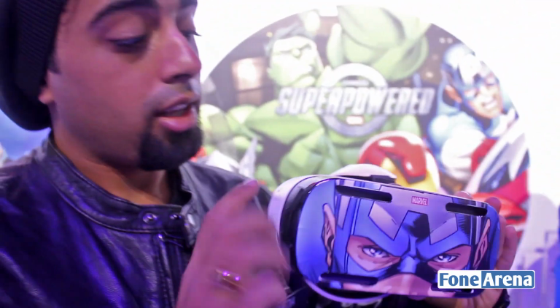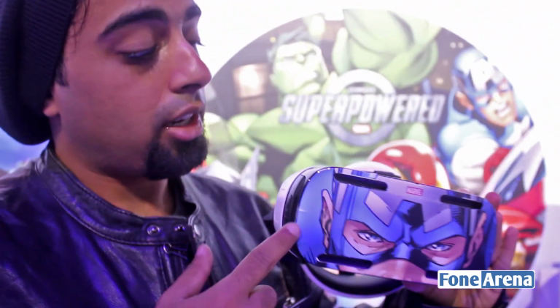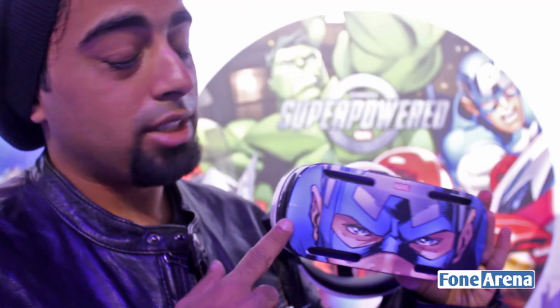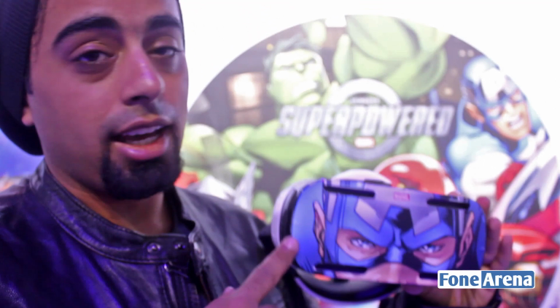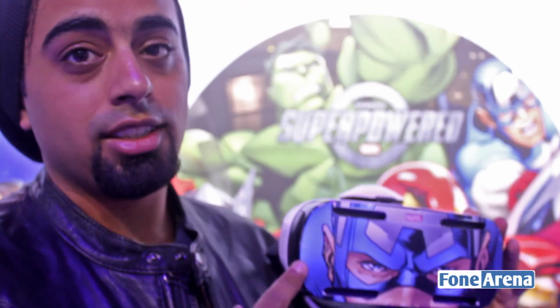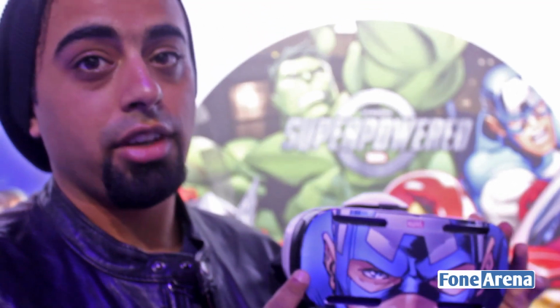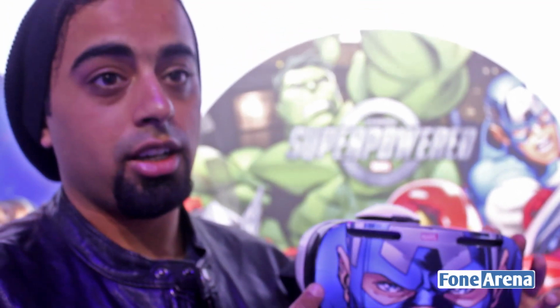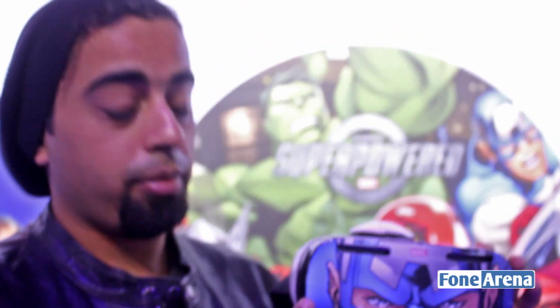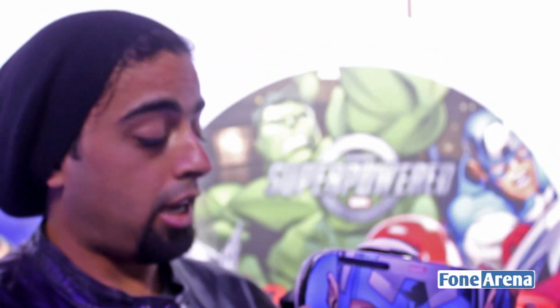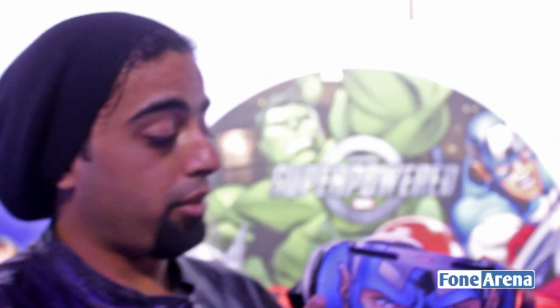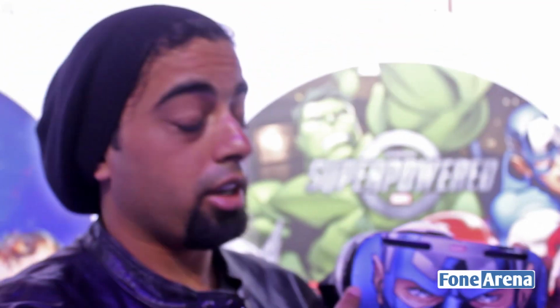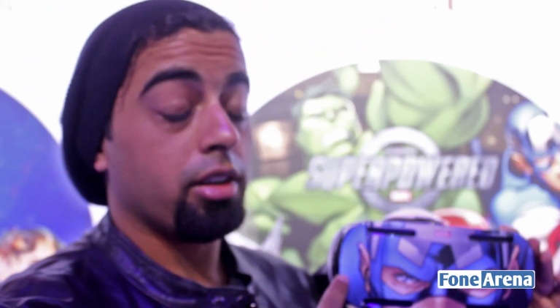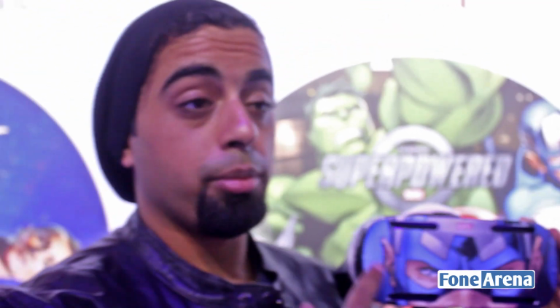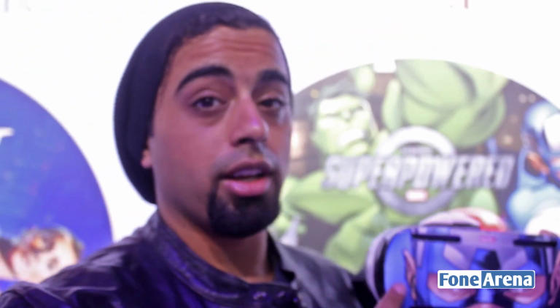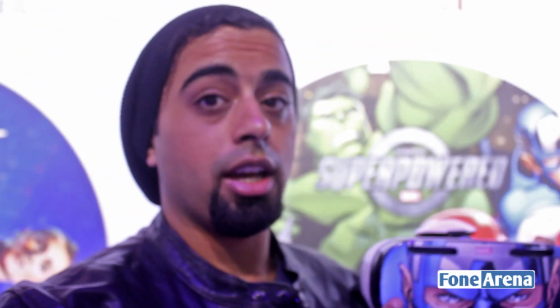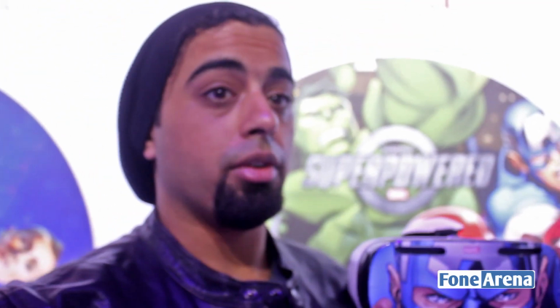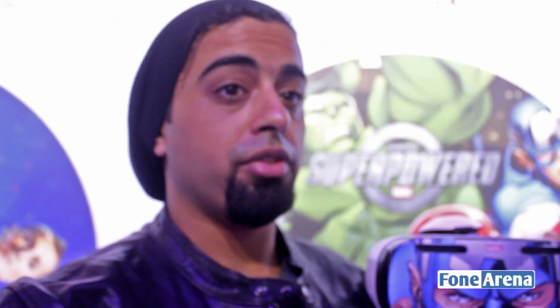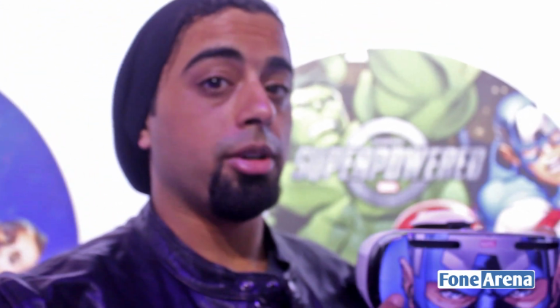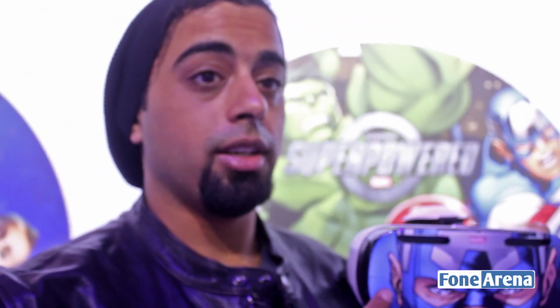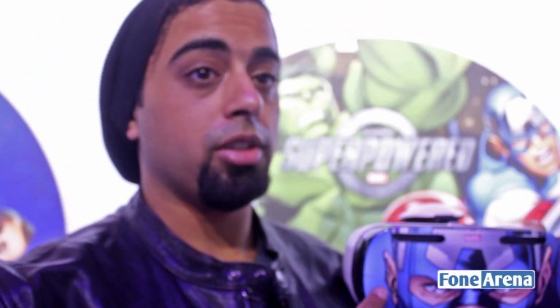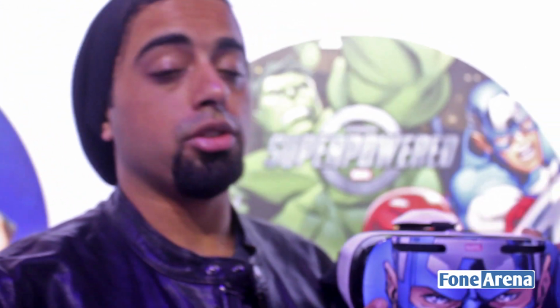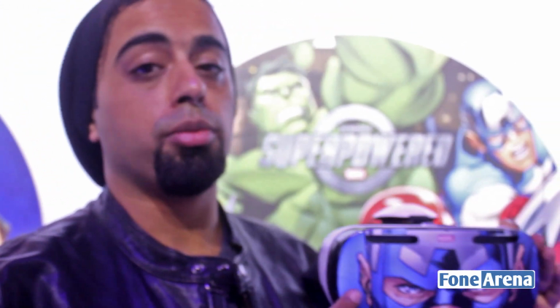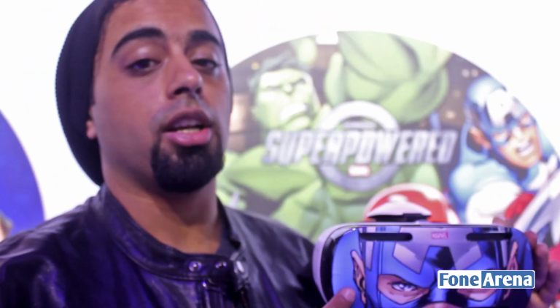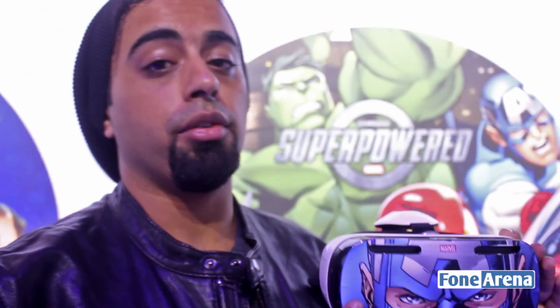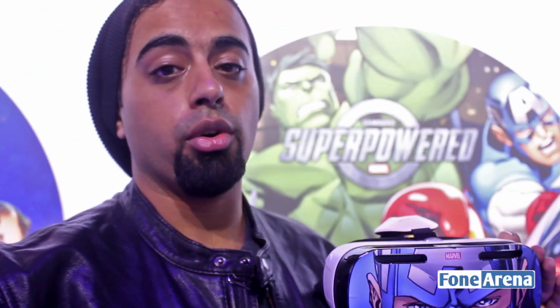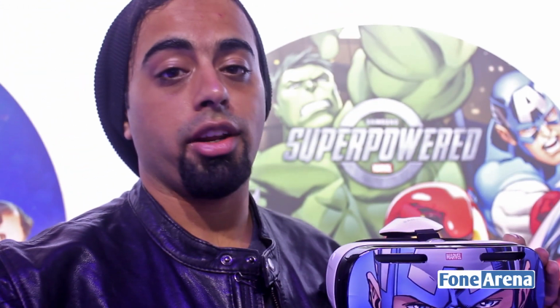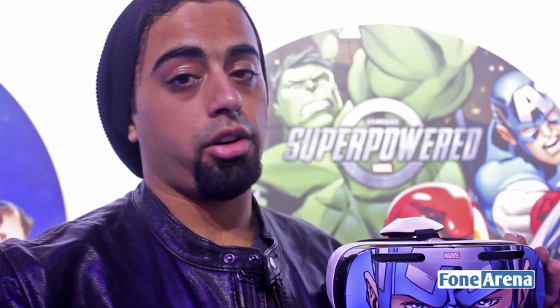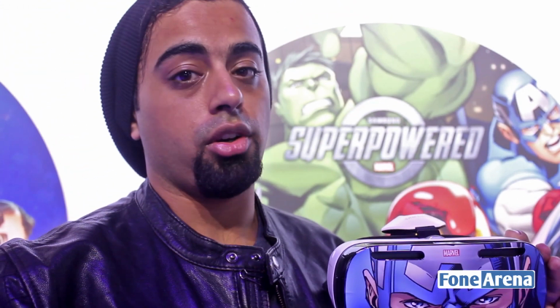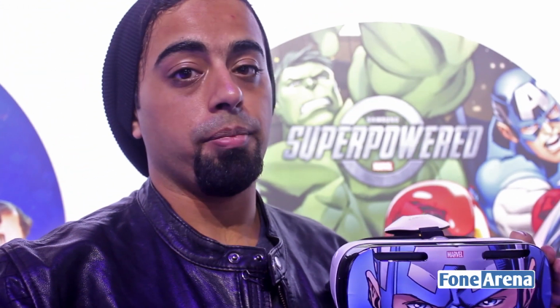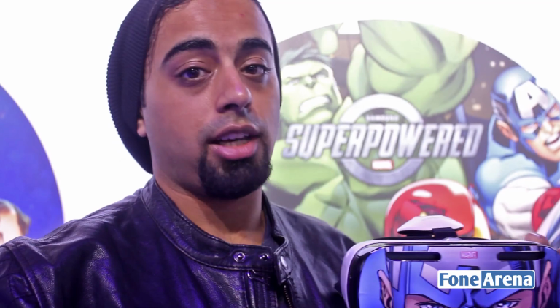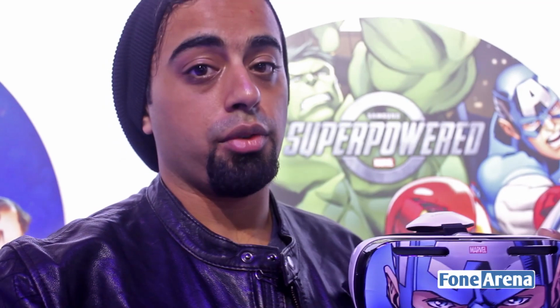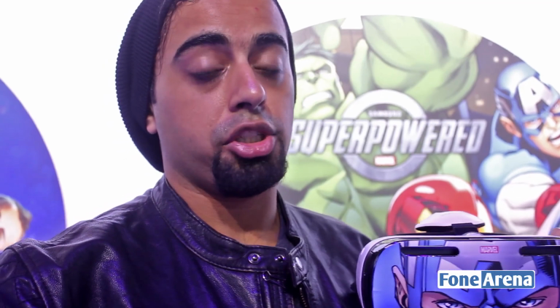That was the Galaxy VR and we're recording live from IFA Berlin. This was Dhruv Bhutani from PhoneArena.com. Thanks for watching.